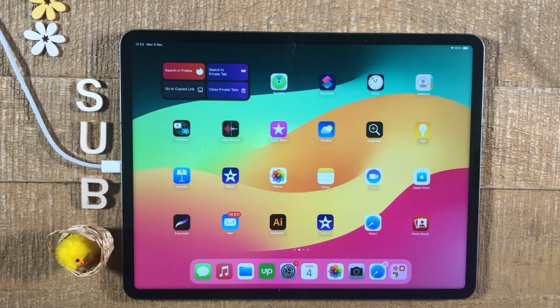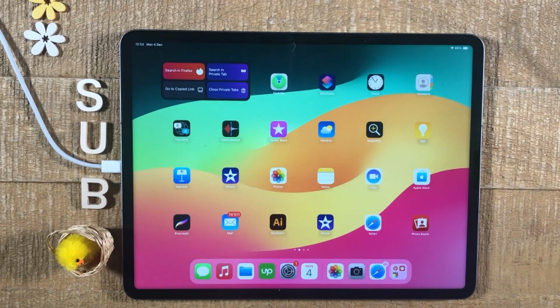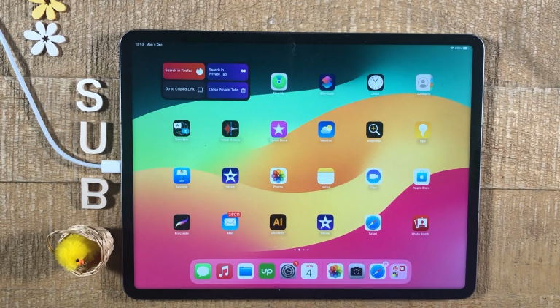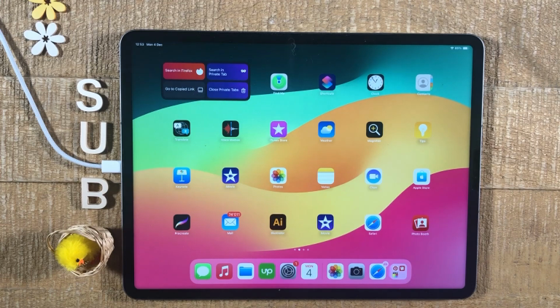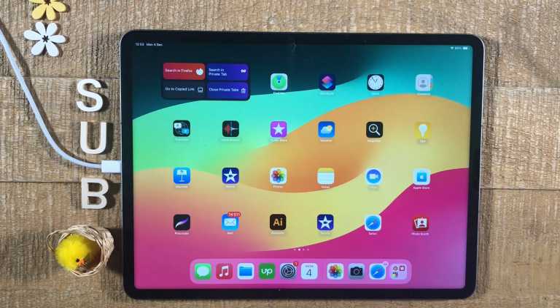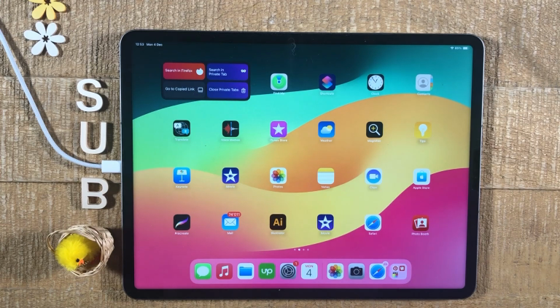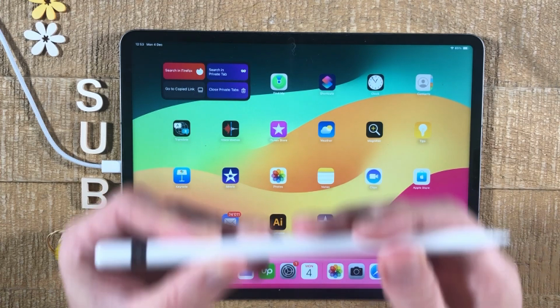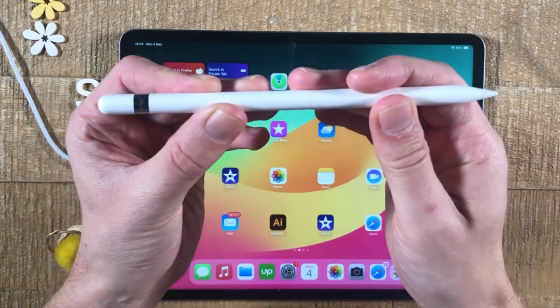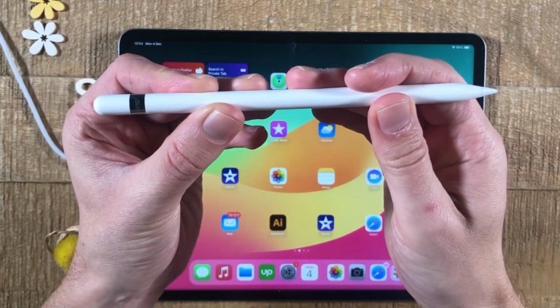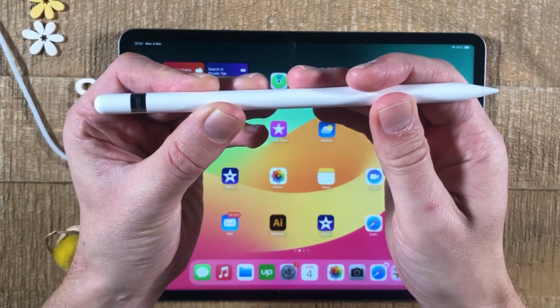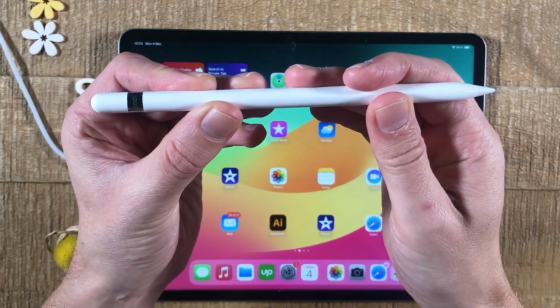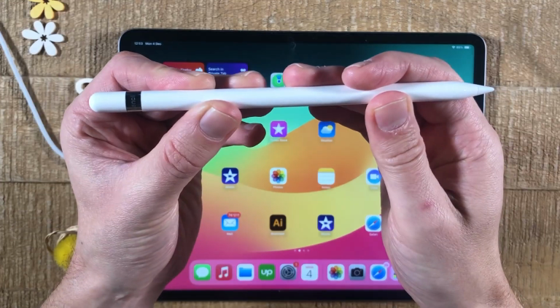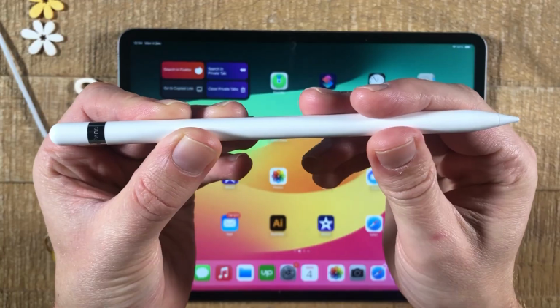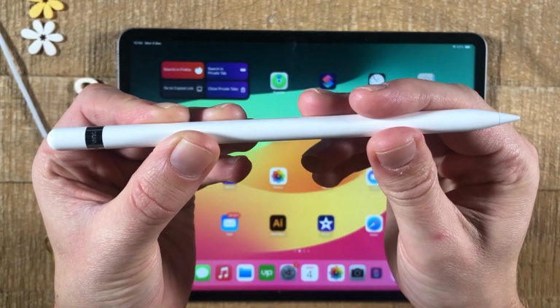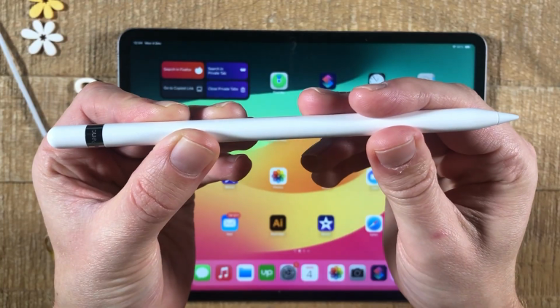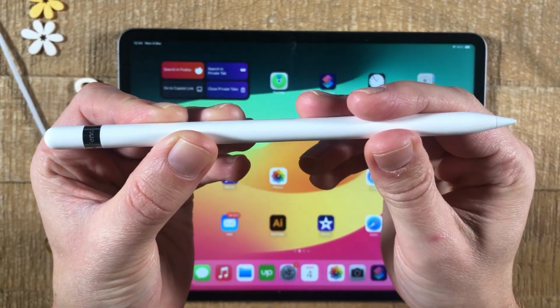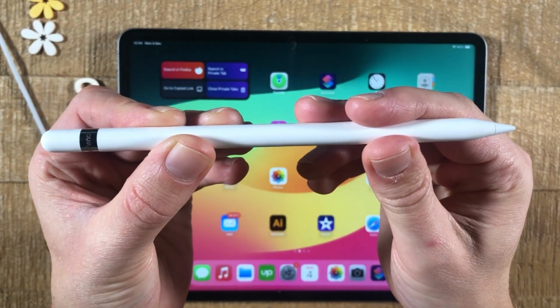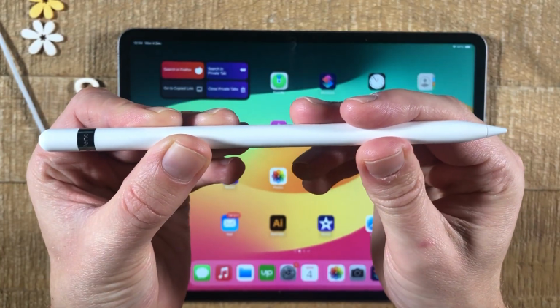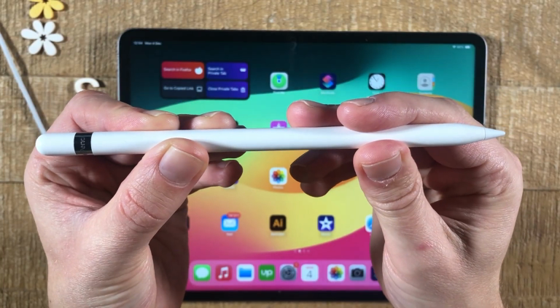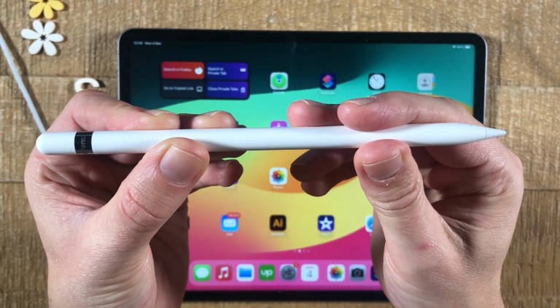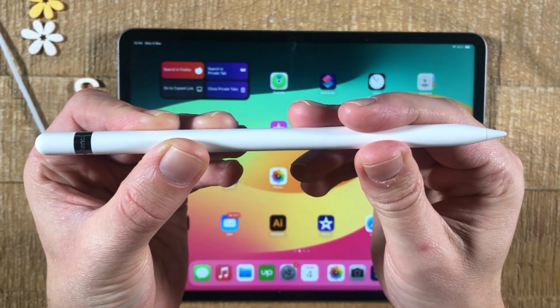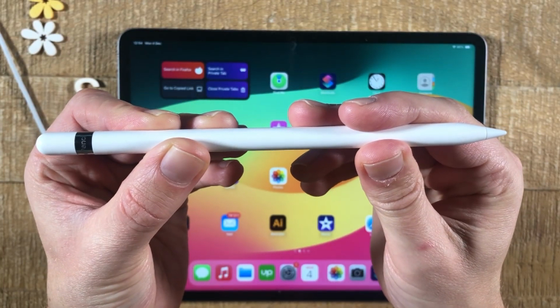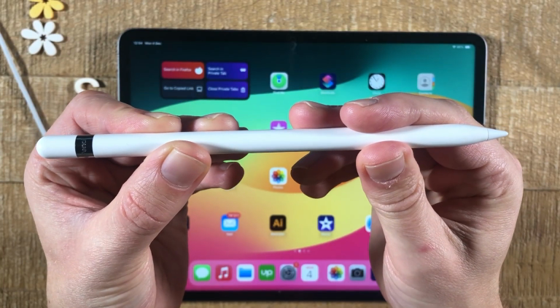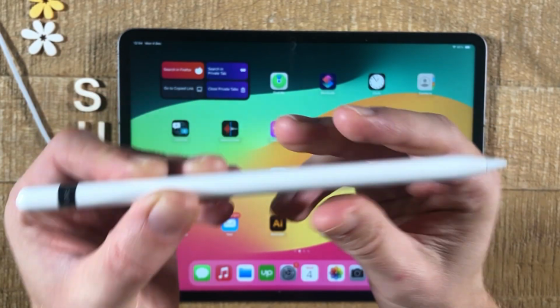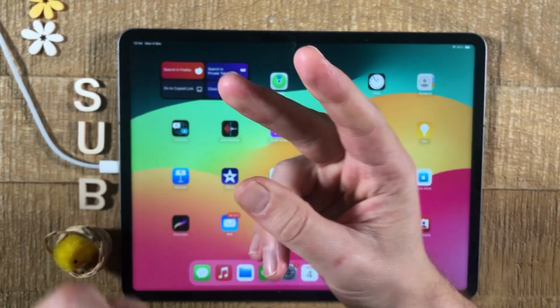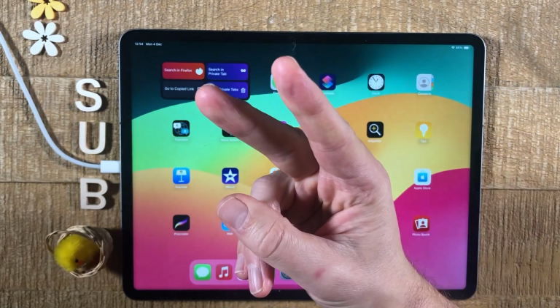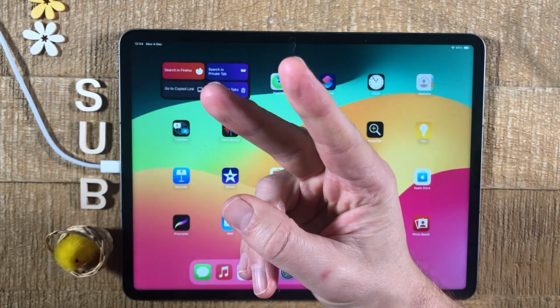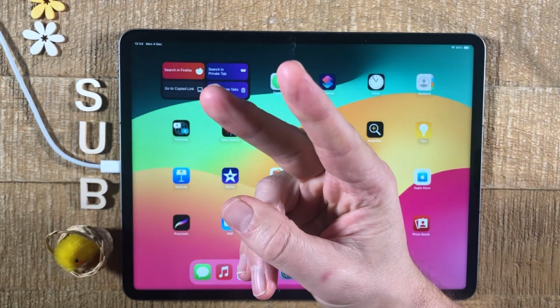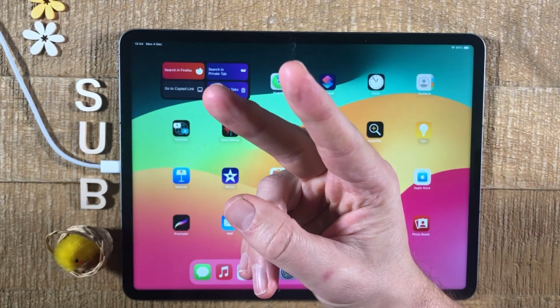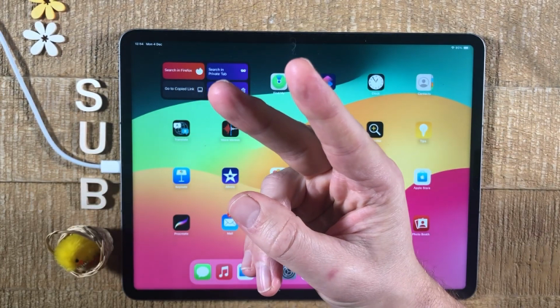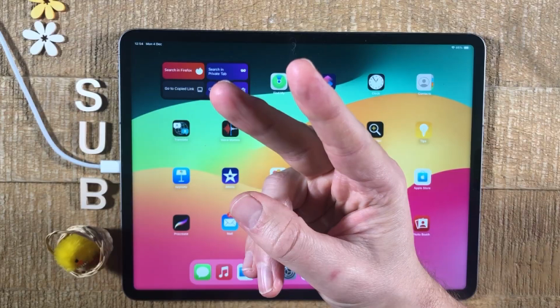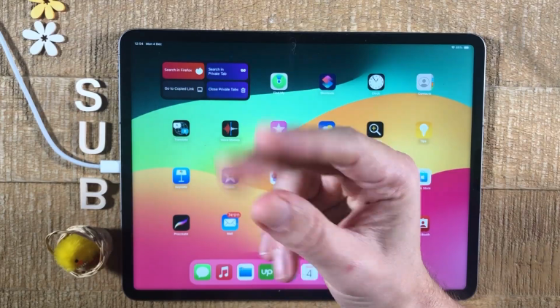How to know what generation Apple Pencil you have. It's actually super simple, as there are only two generations so far.